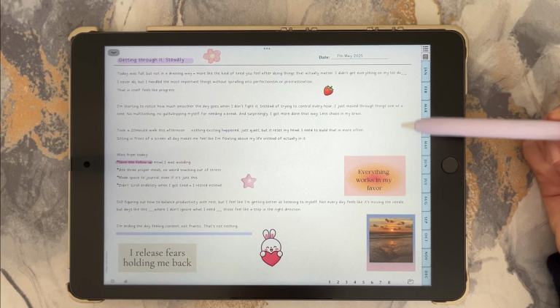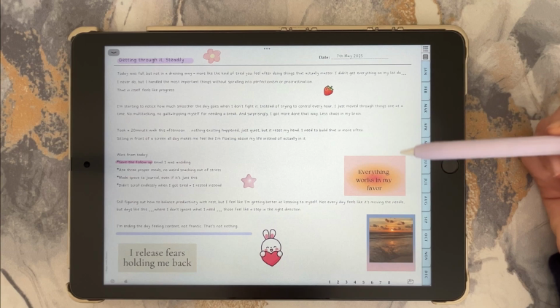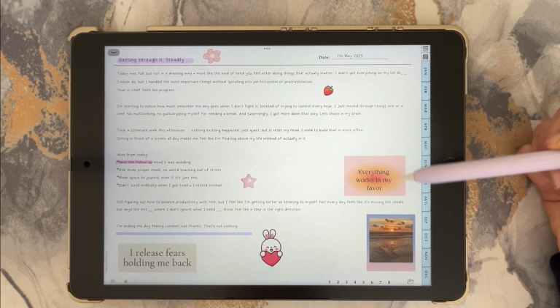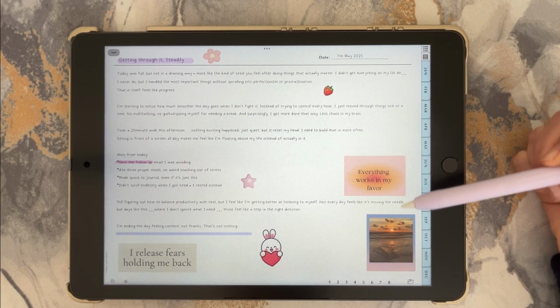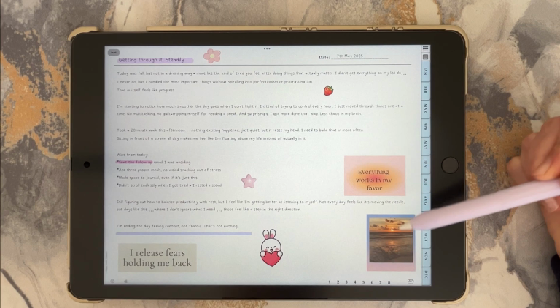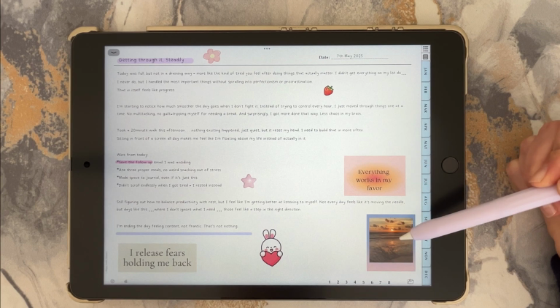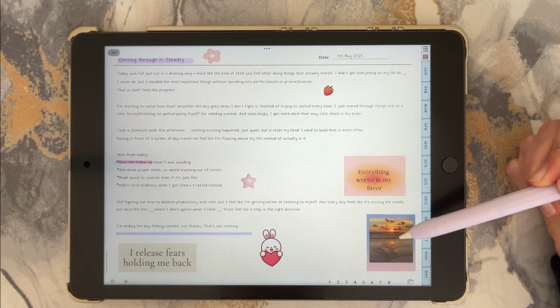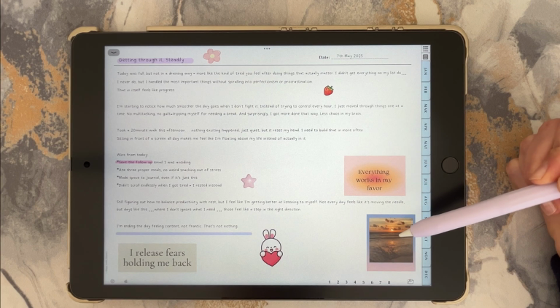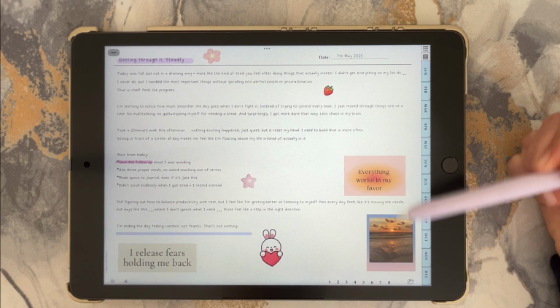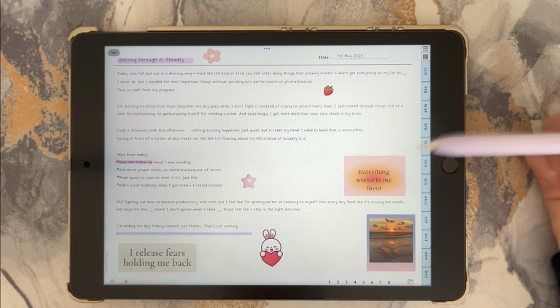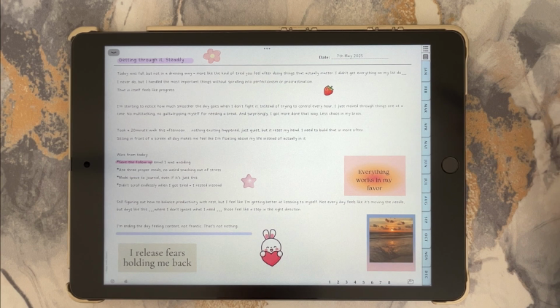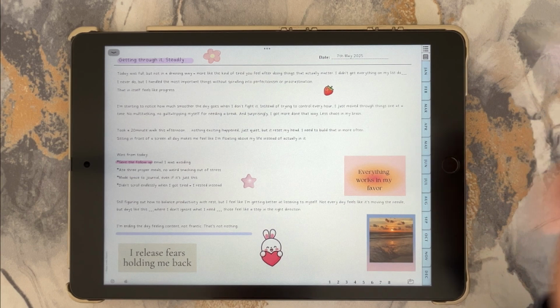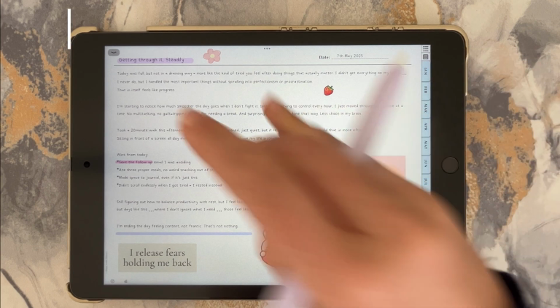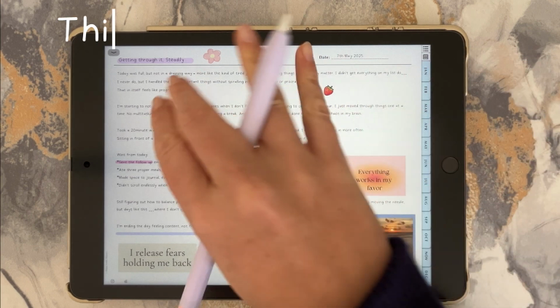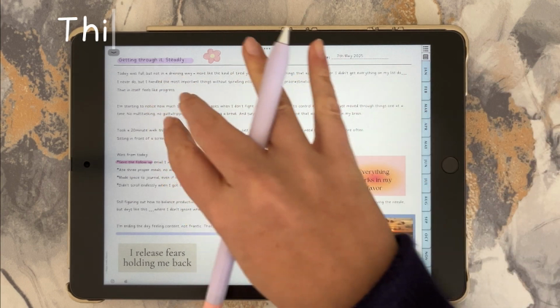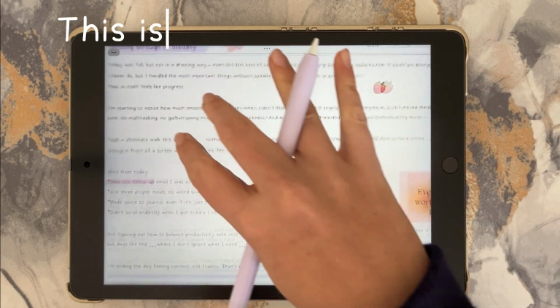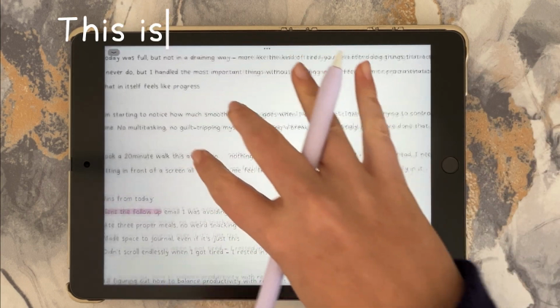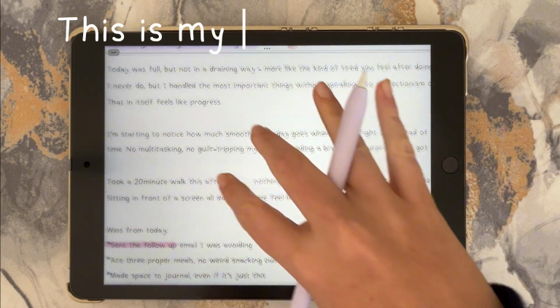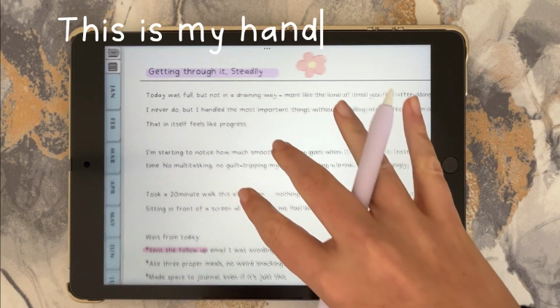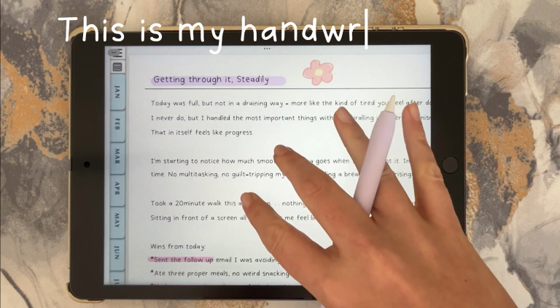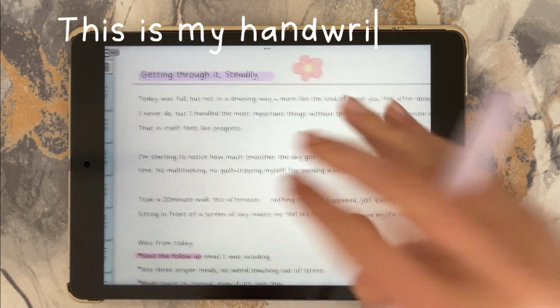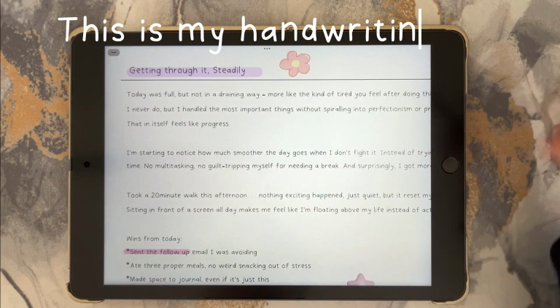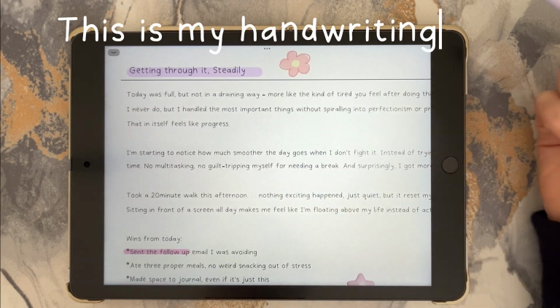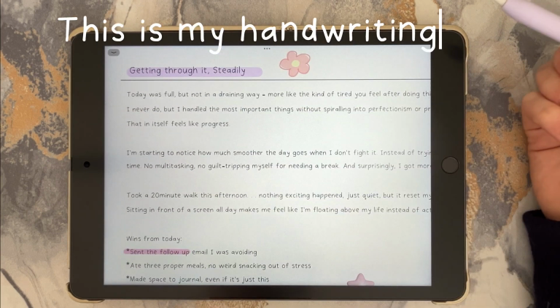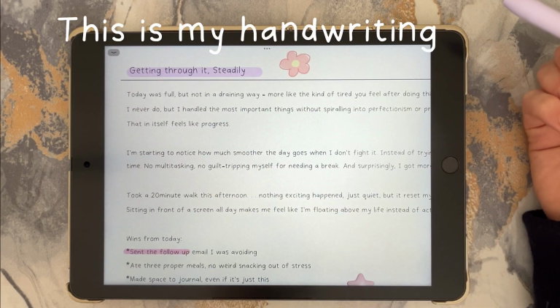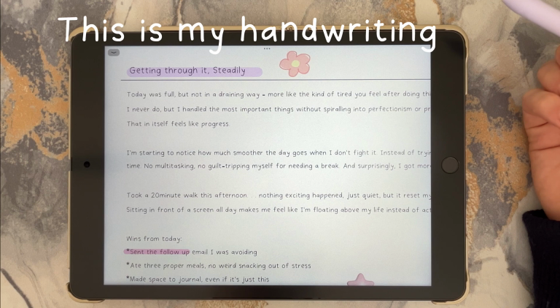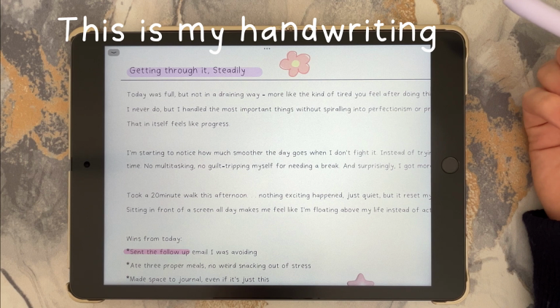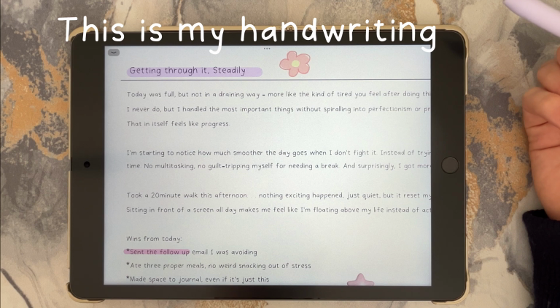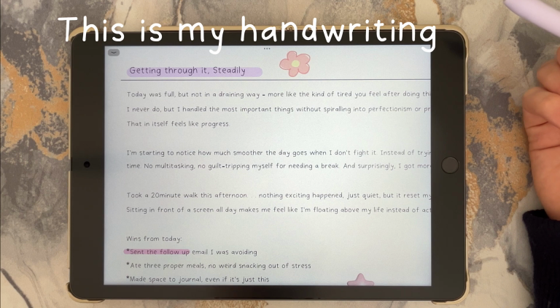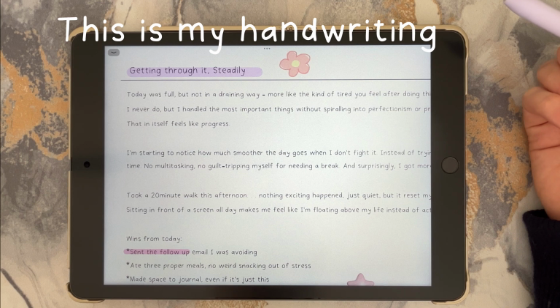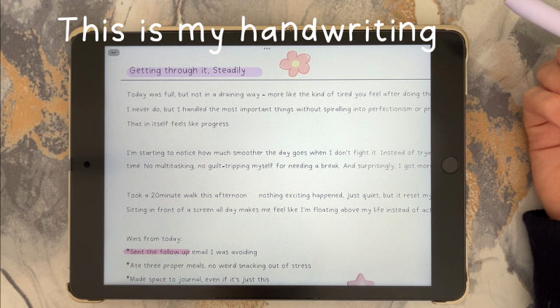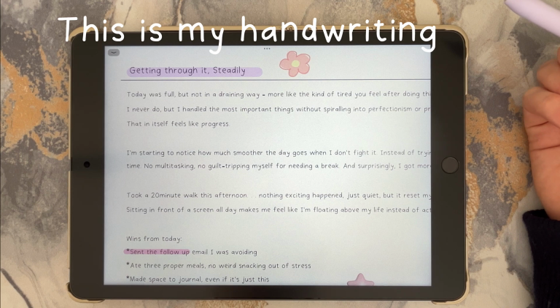Here is exactly how to turn your own handwriting into a font and install it on your iPad for free in less than 10 minutes.